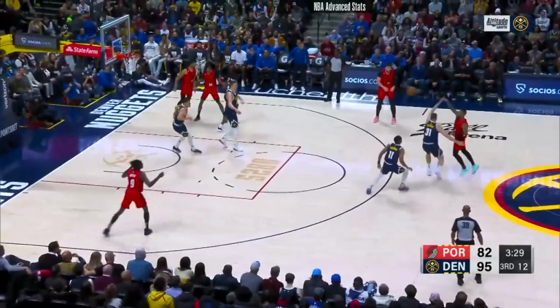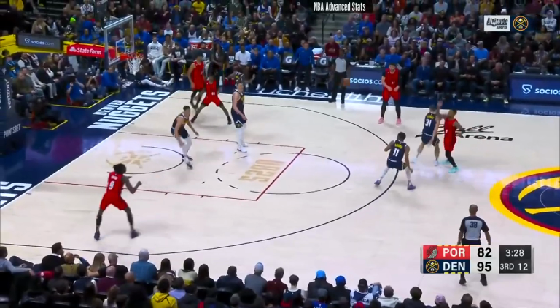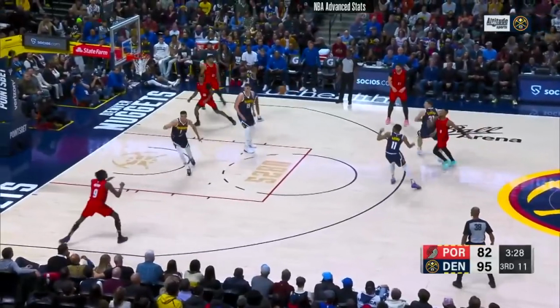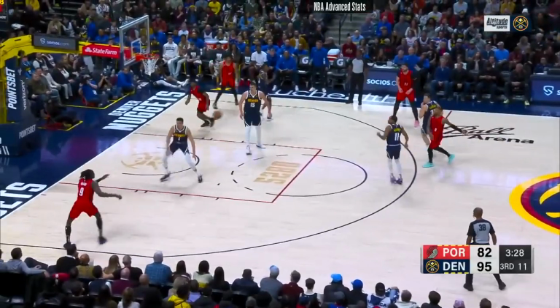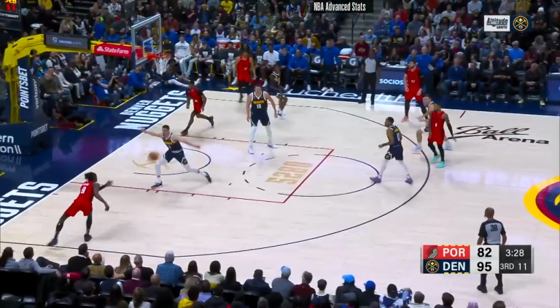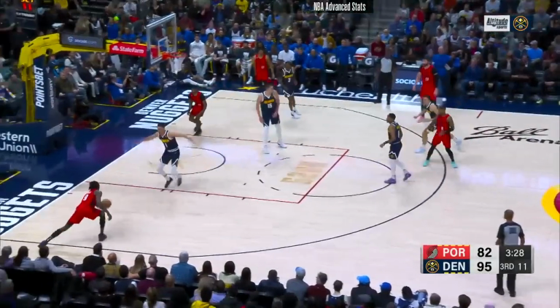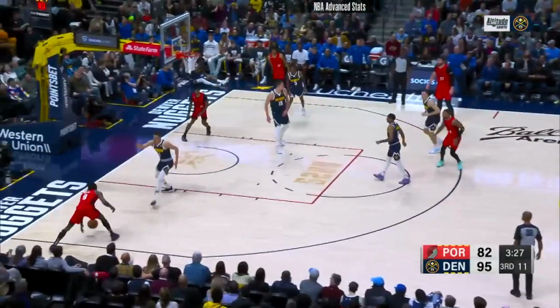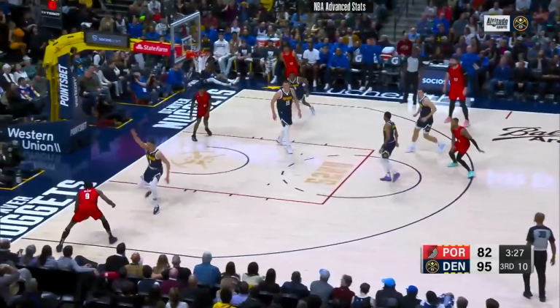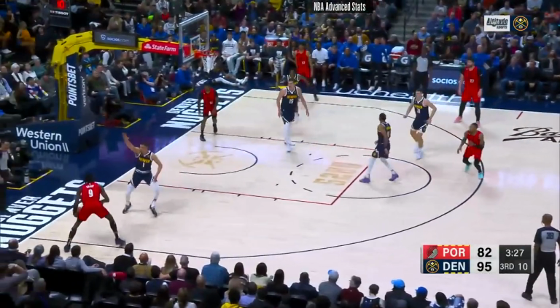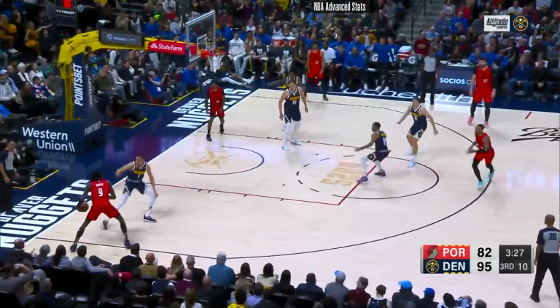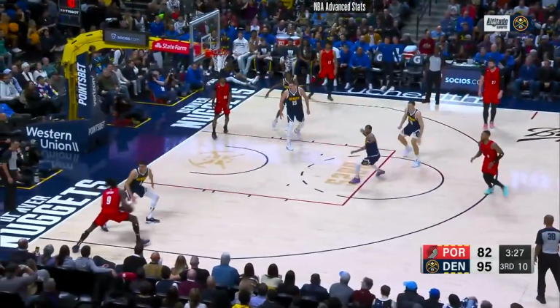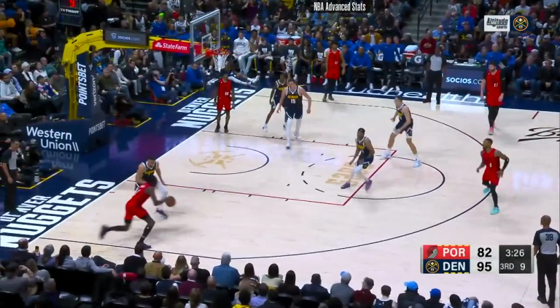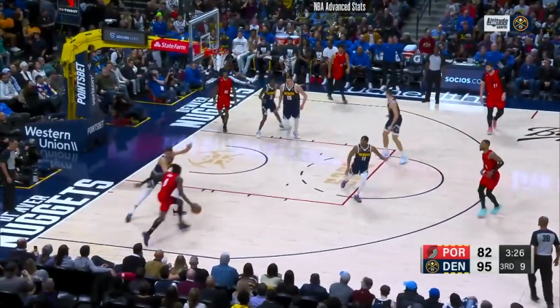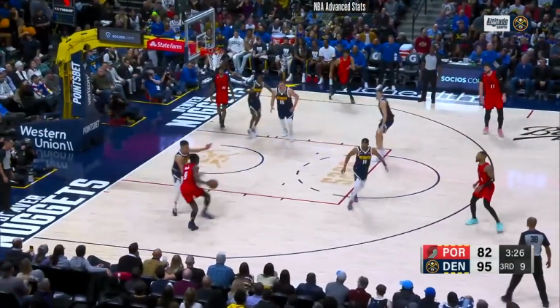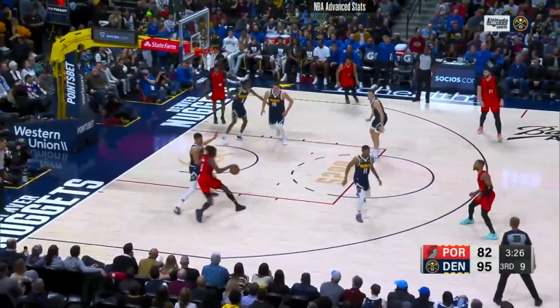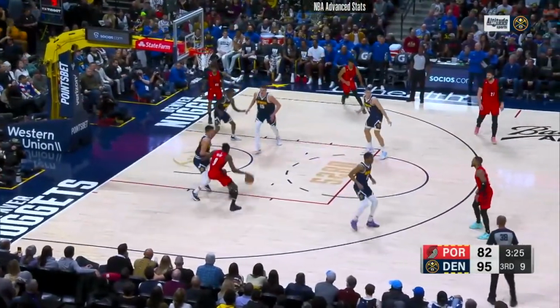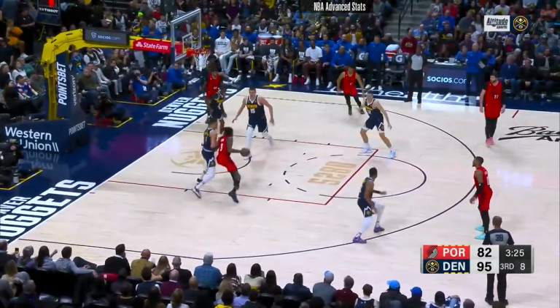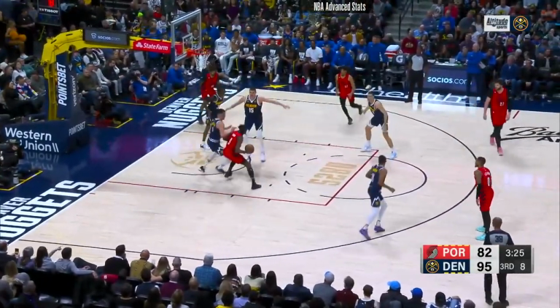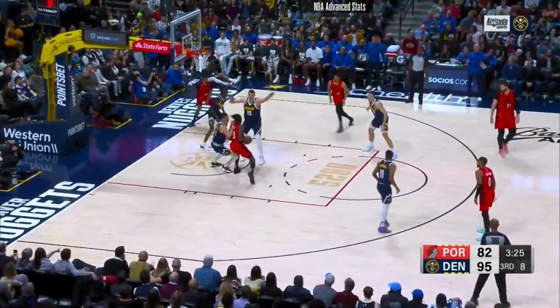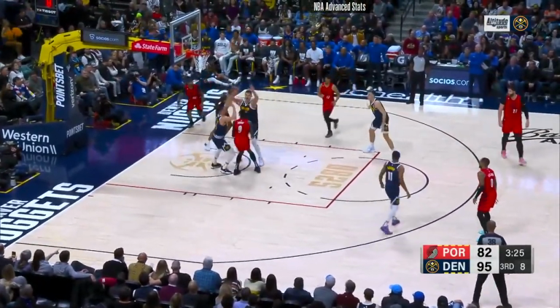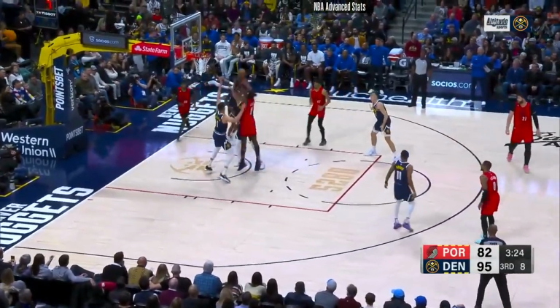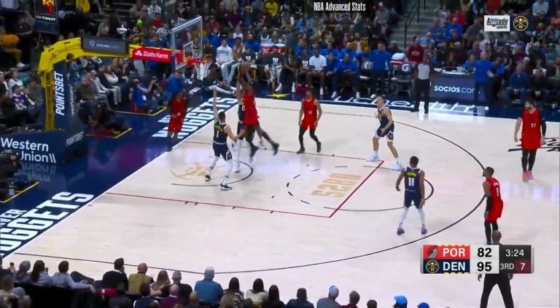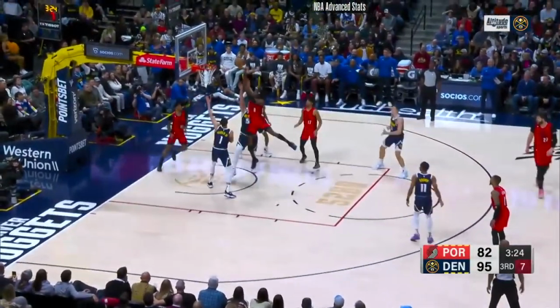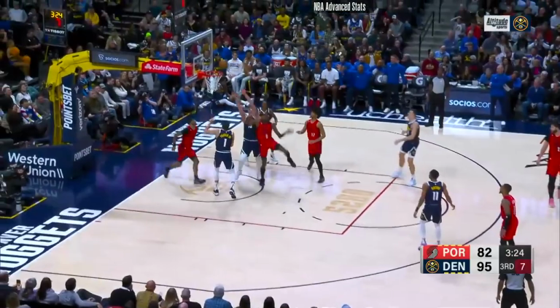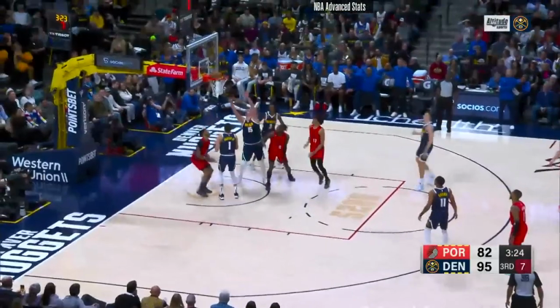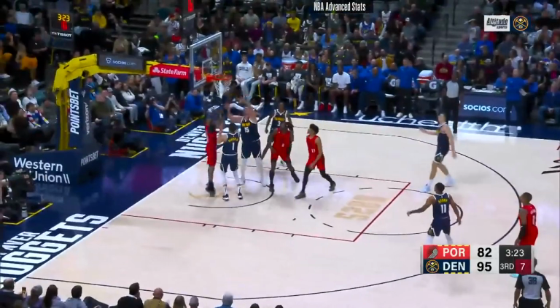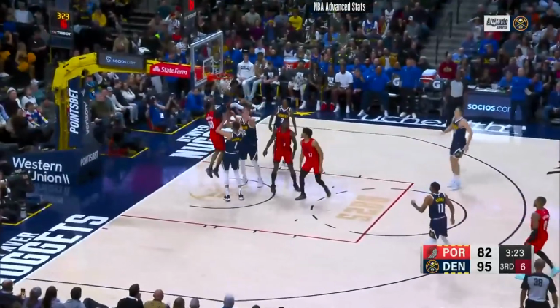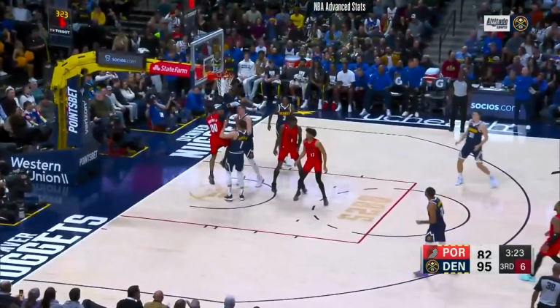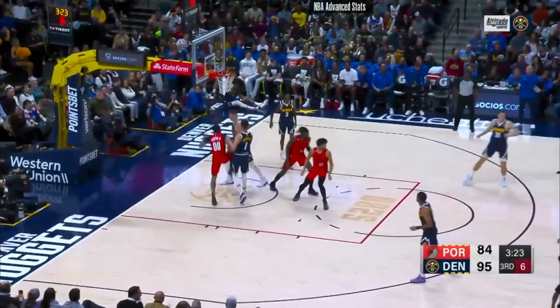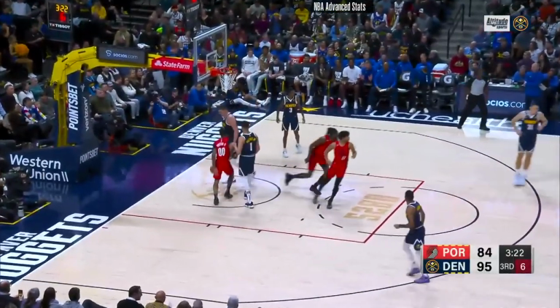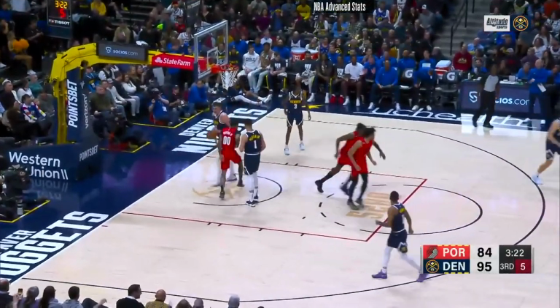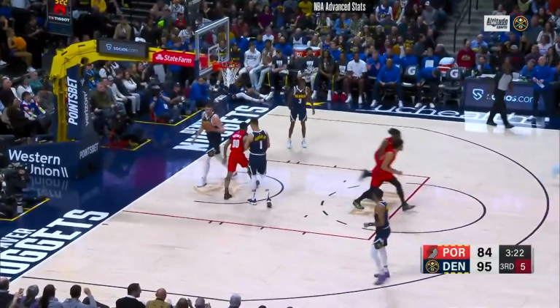Jeremy Grant wide open. Now against Porter in the lane, and he drops it home.